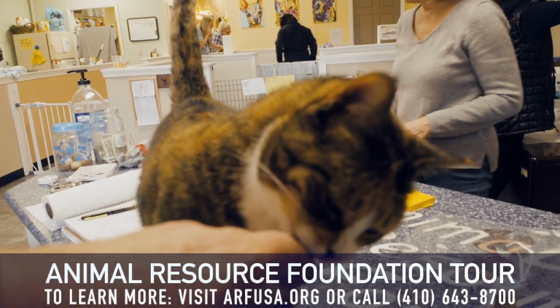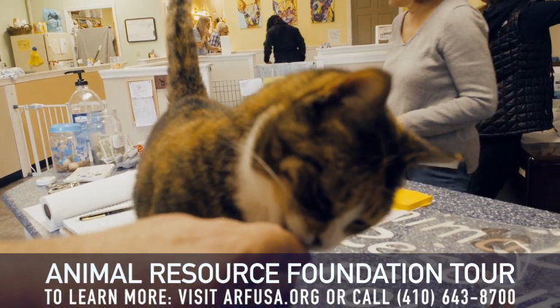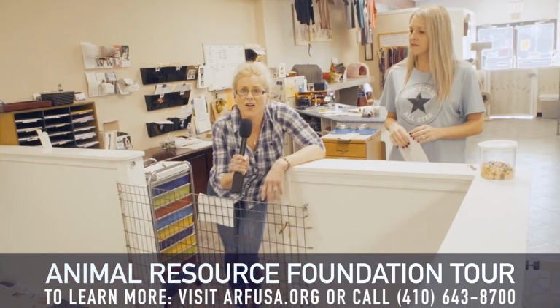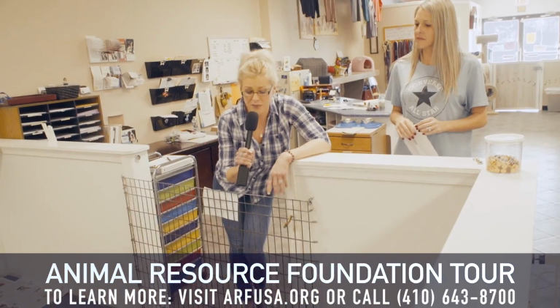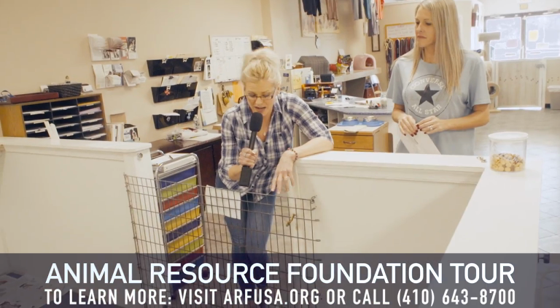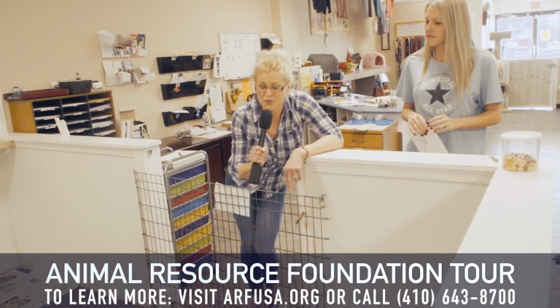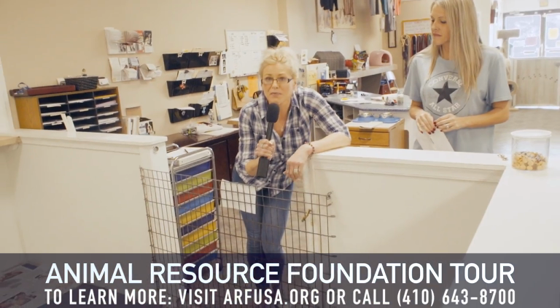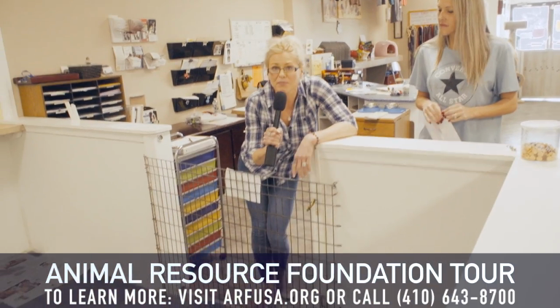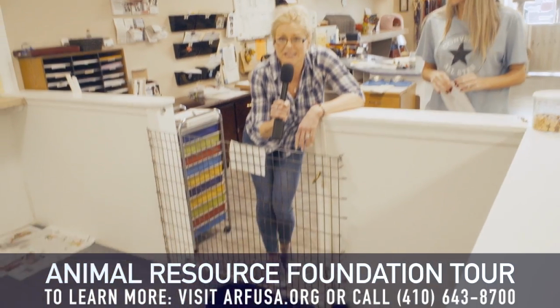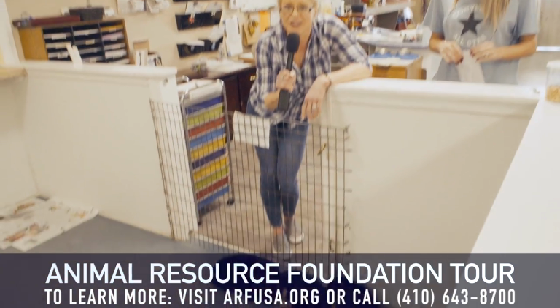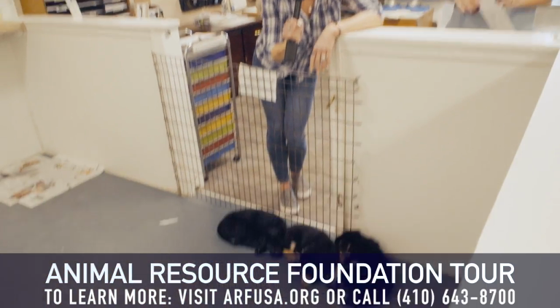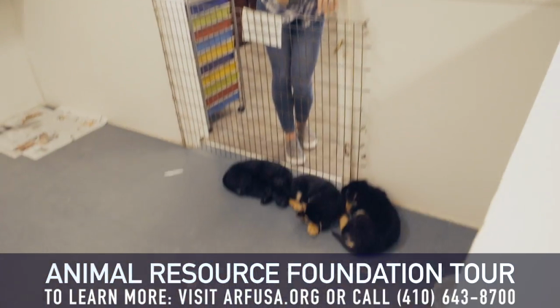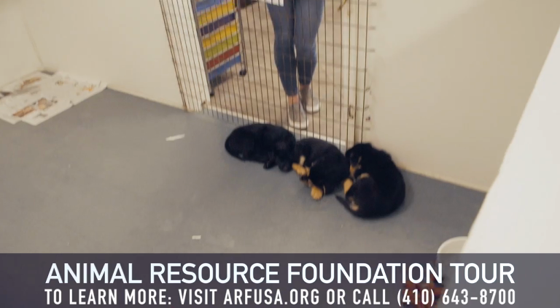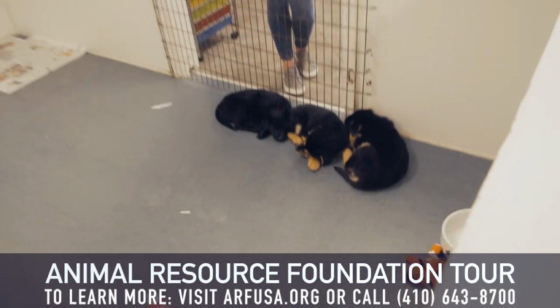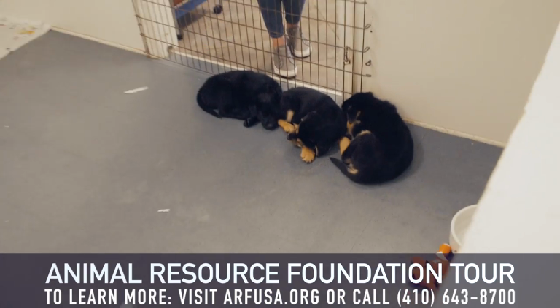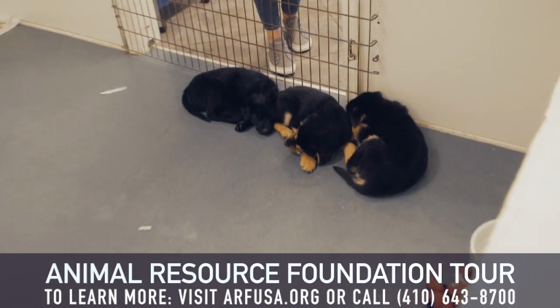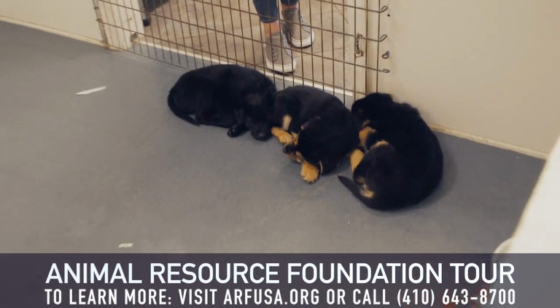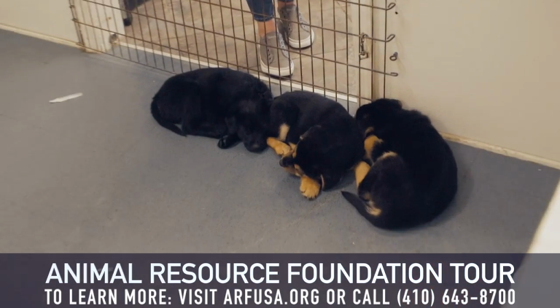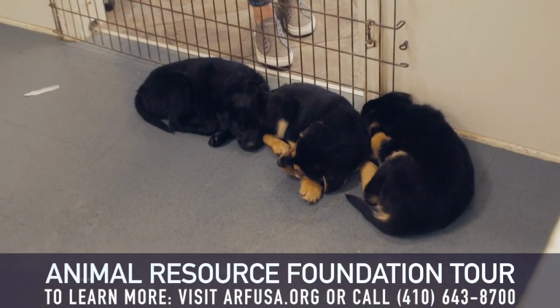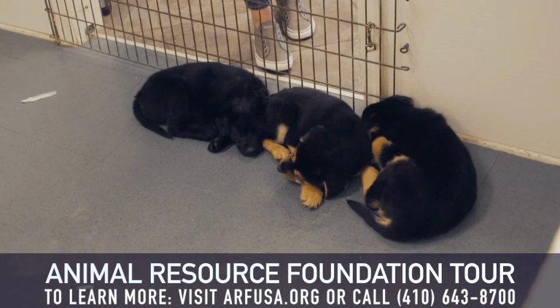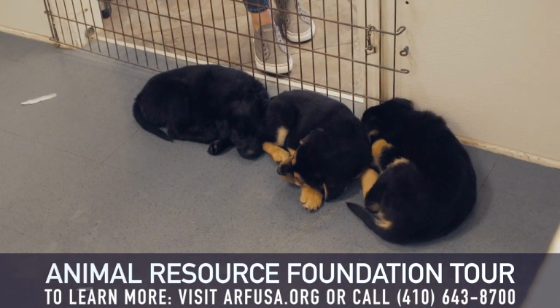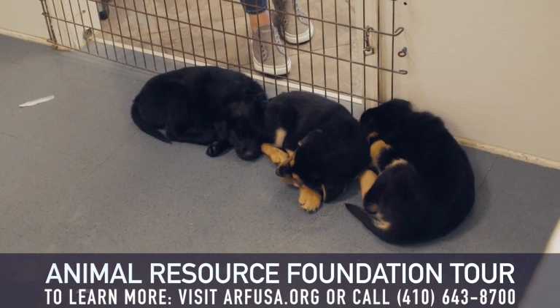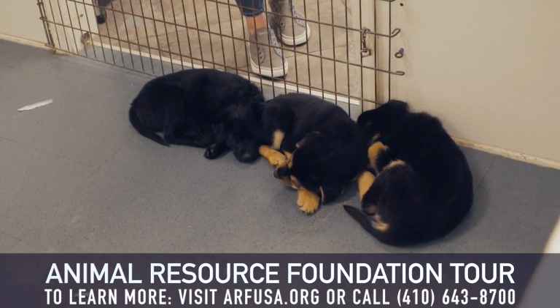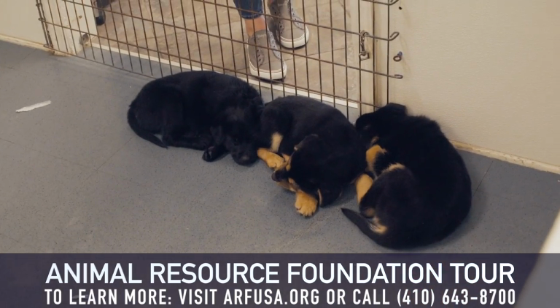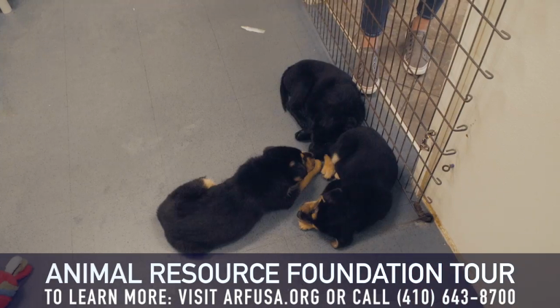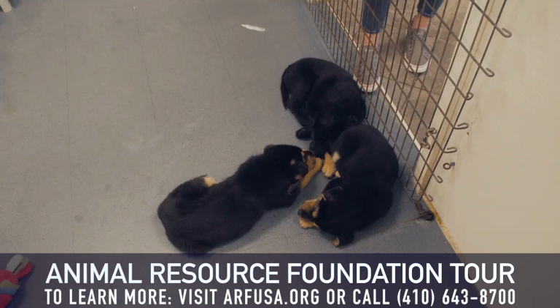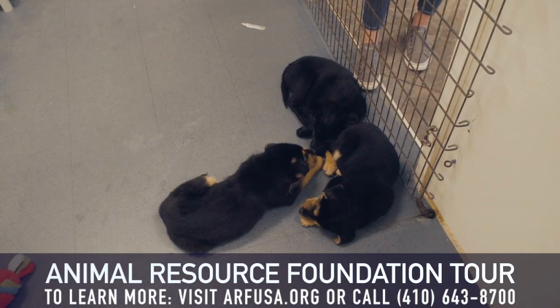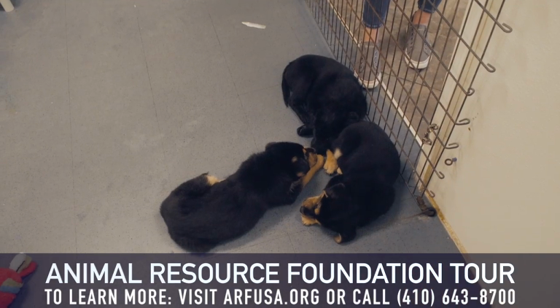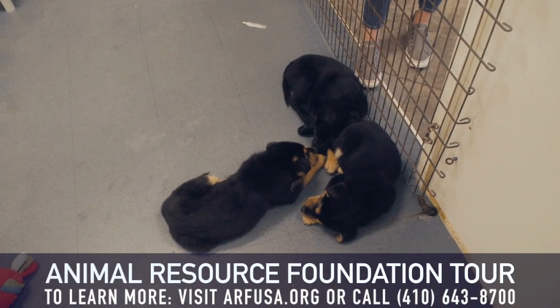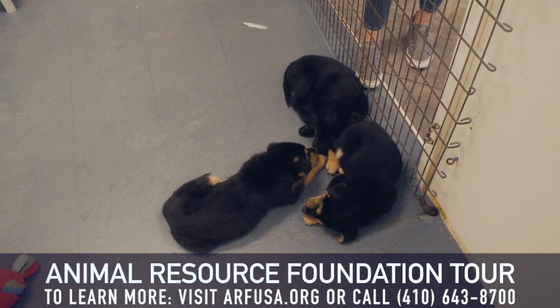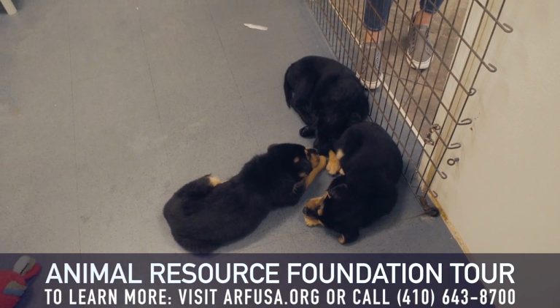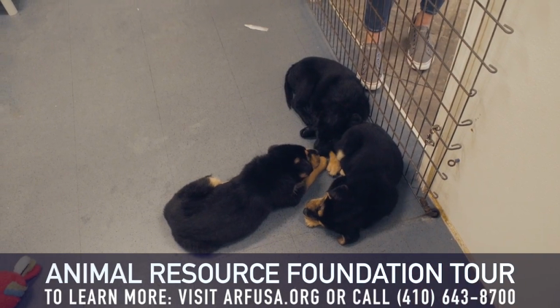All right, we have three puppies here. They are all up for adoption and they are sweet as sugar.